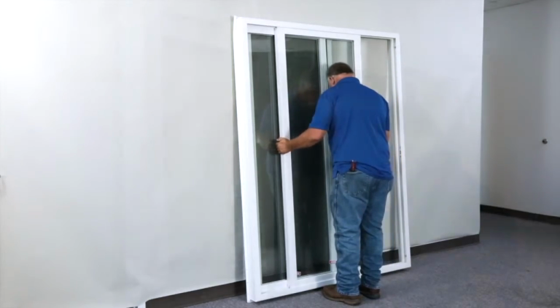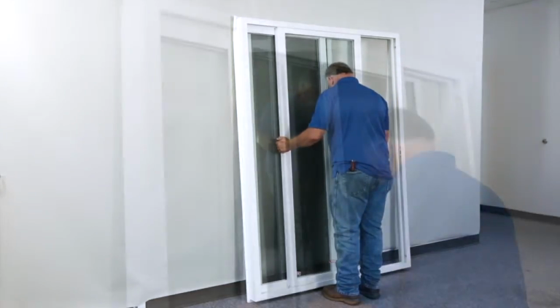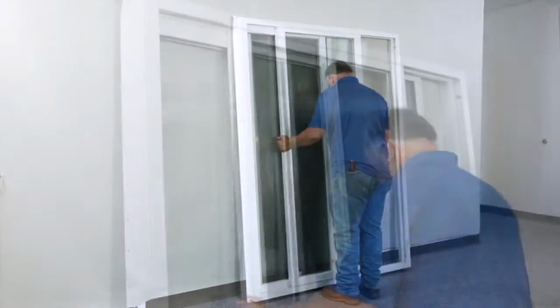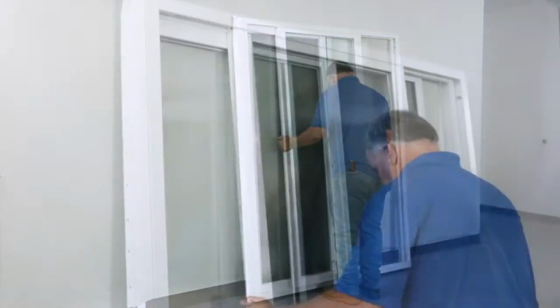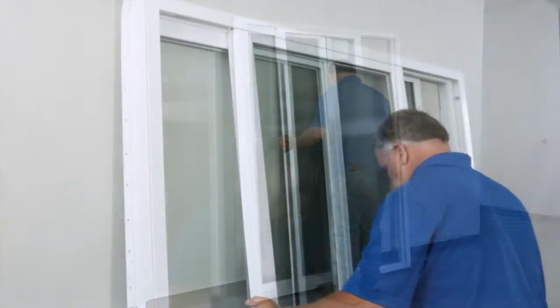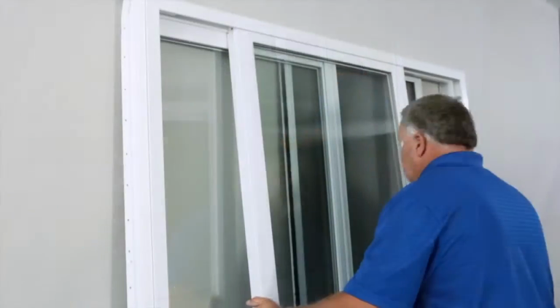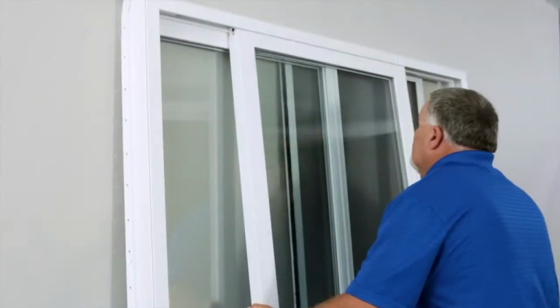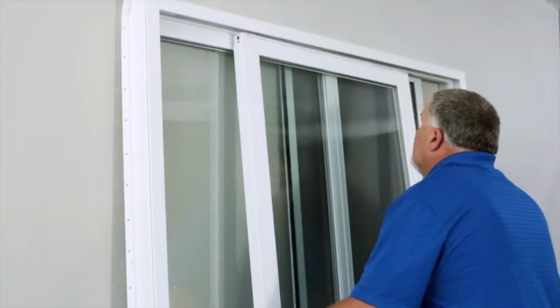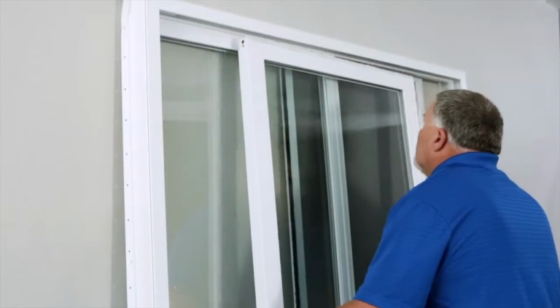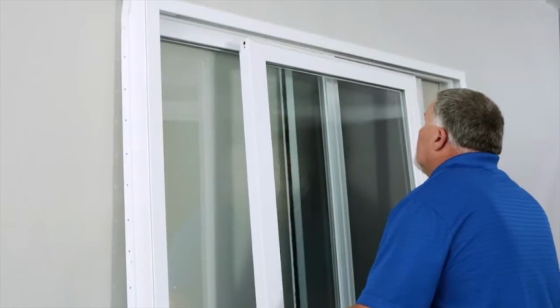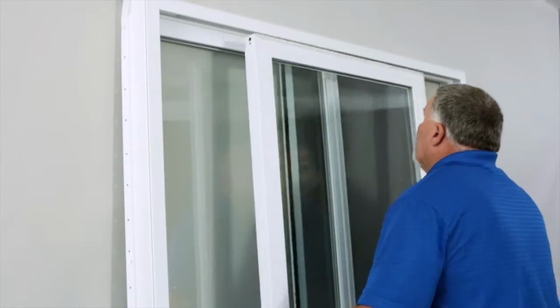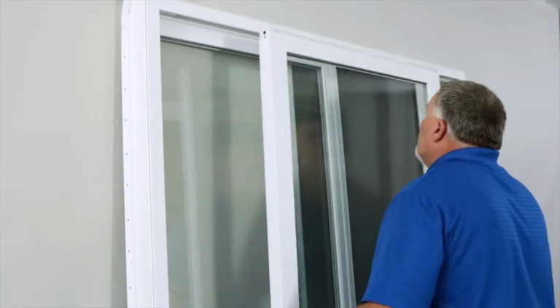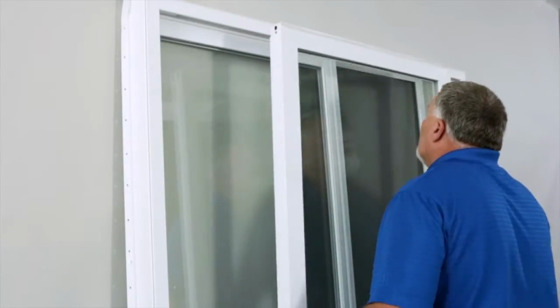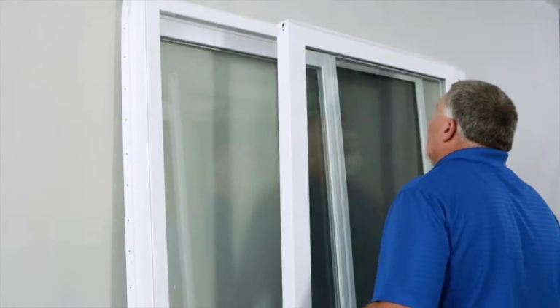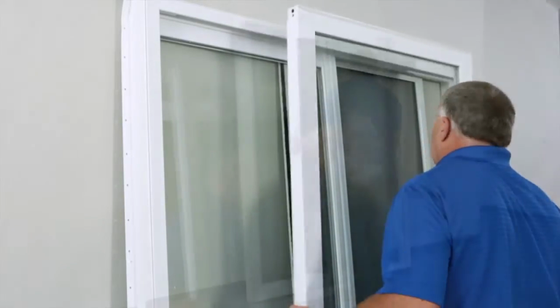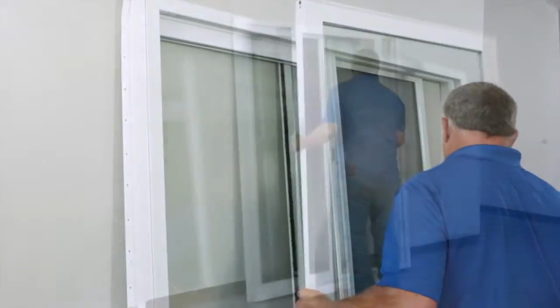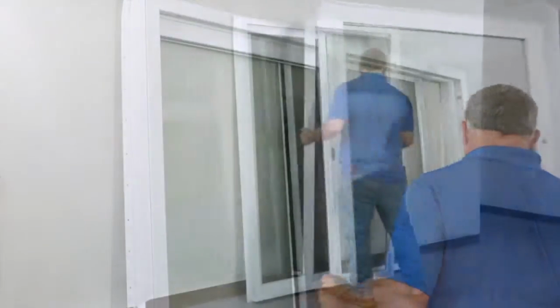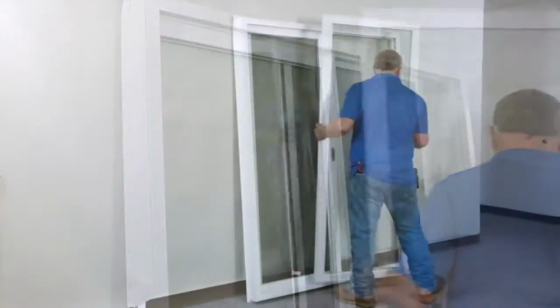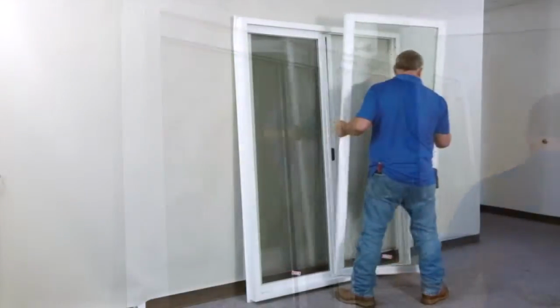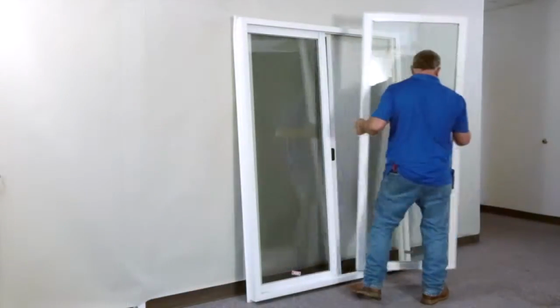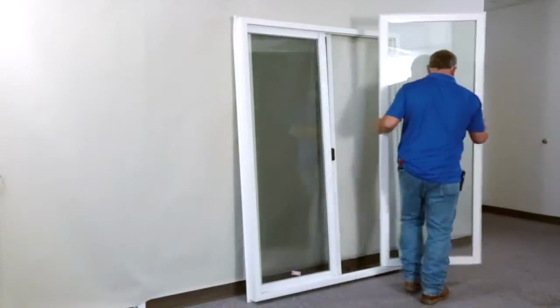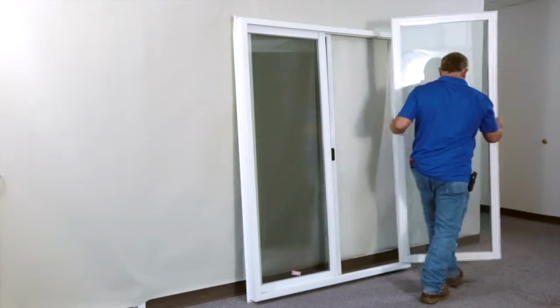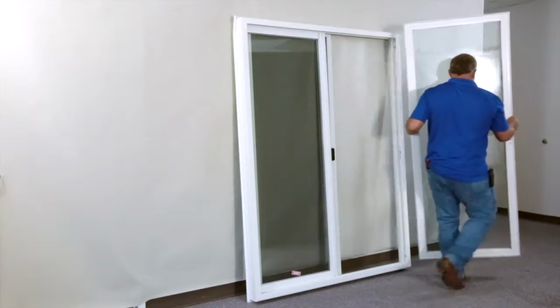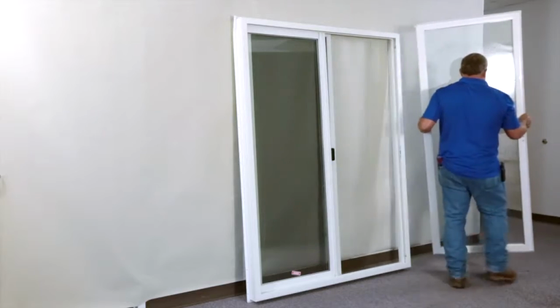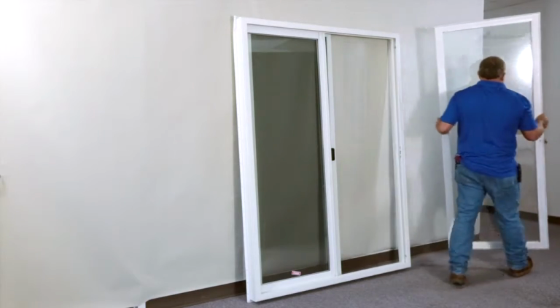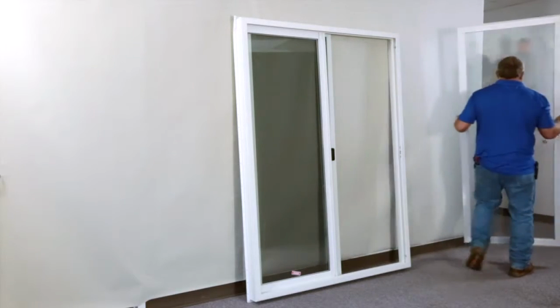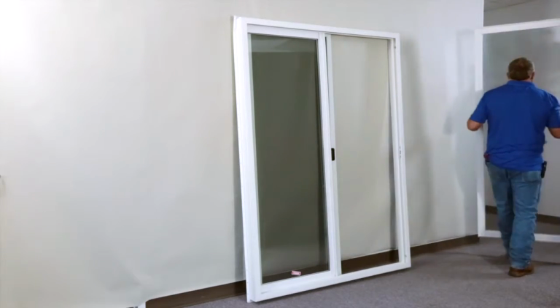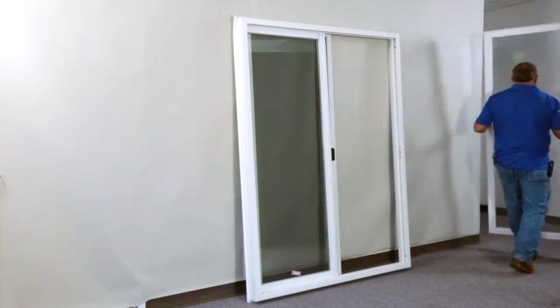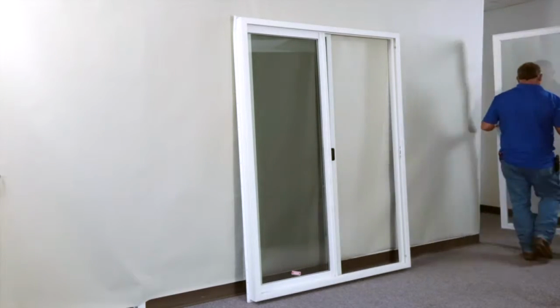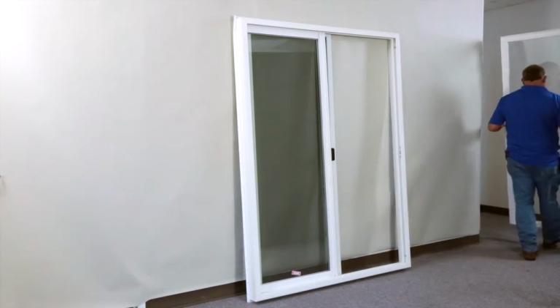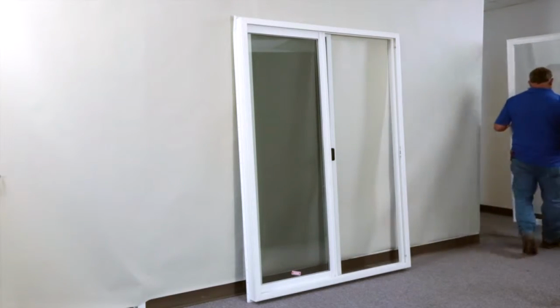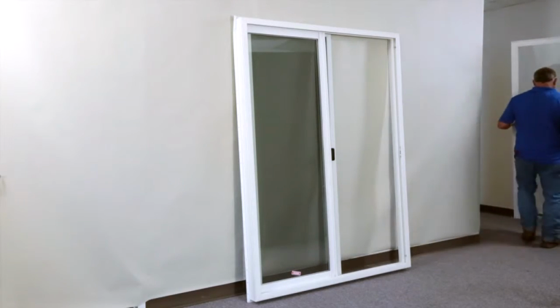Begin by removing the operating panel. Lift up so that it will clear the seal and place it to the side.